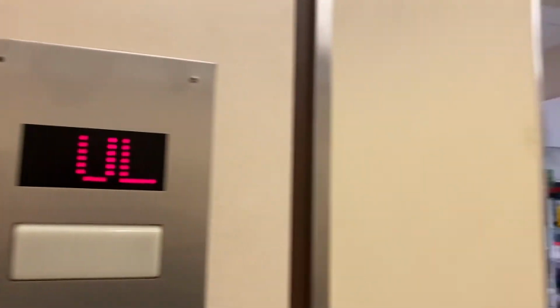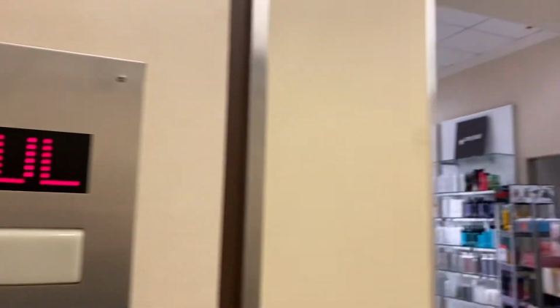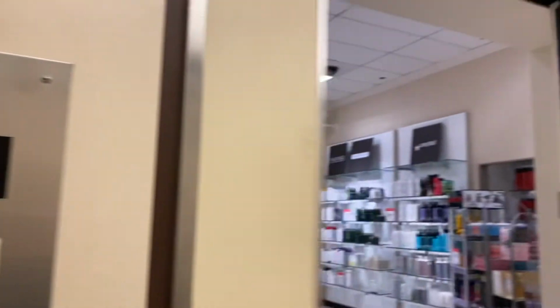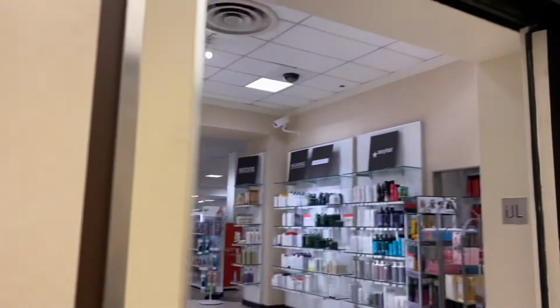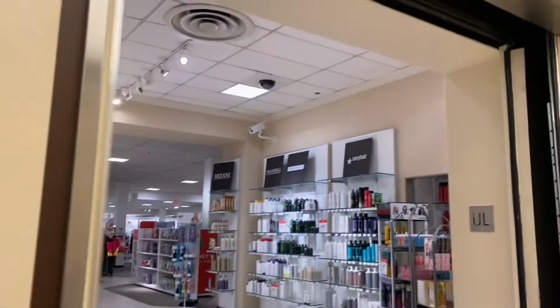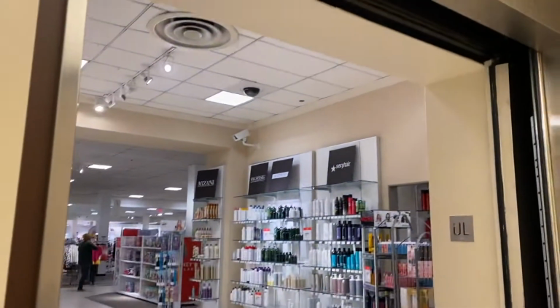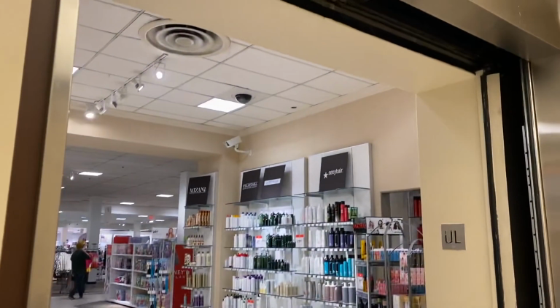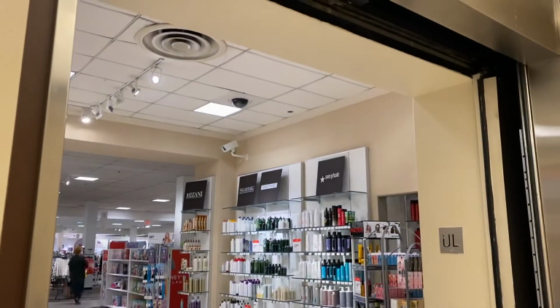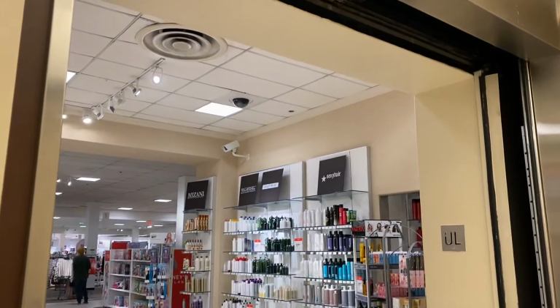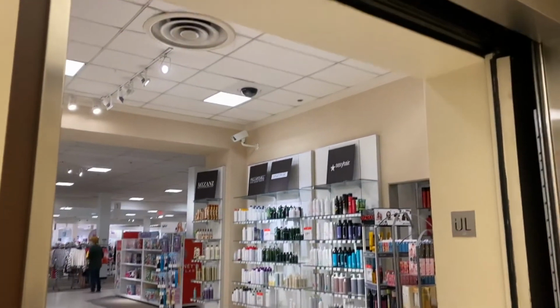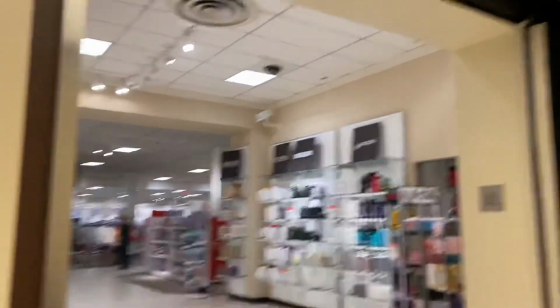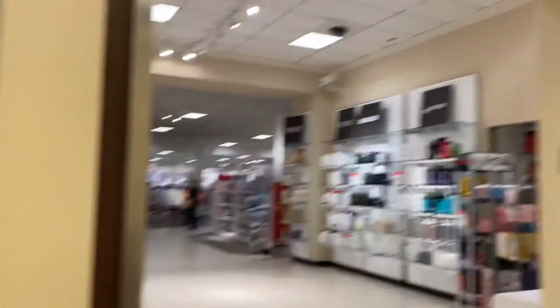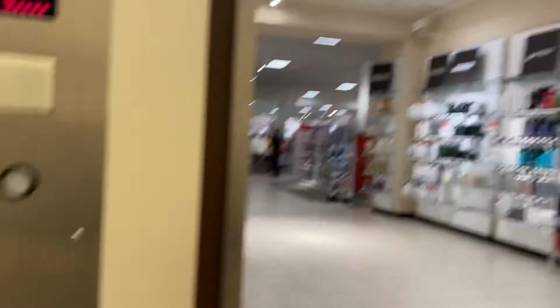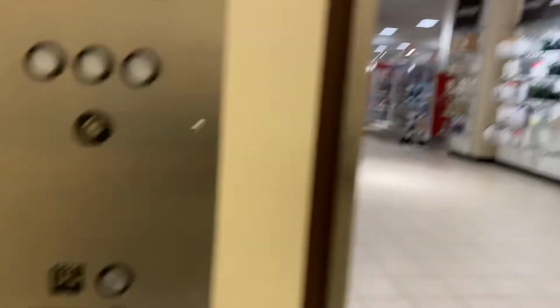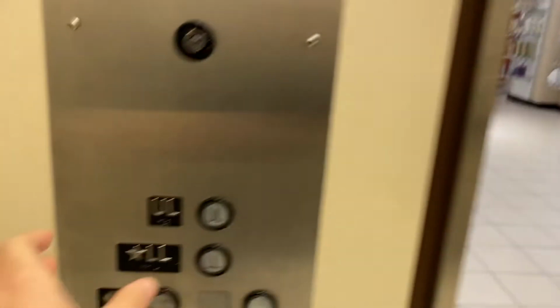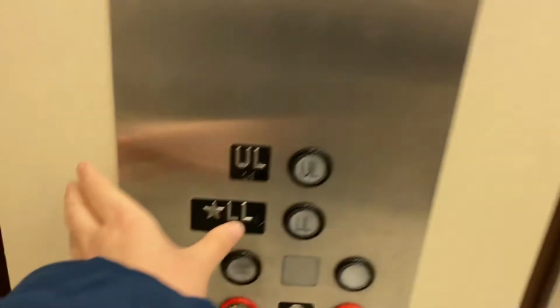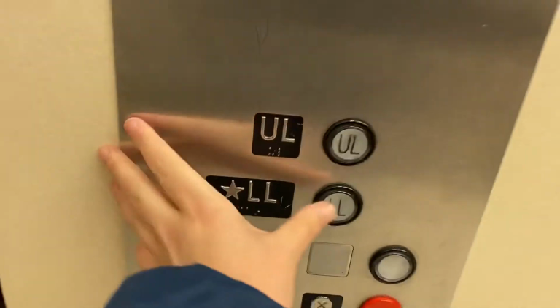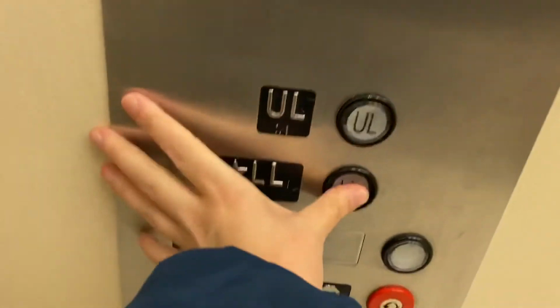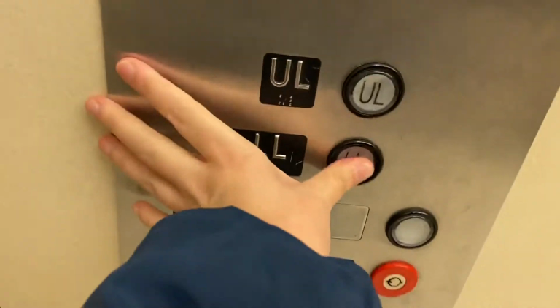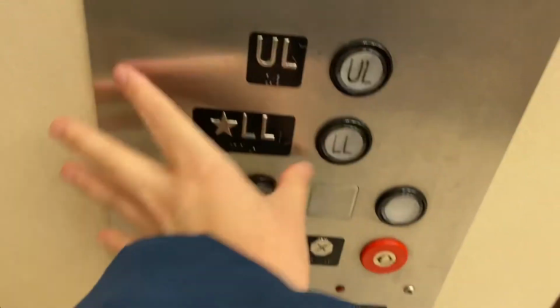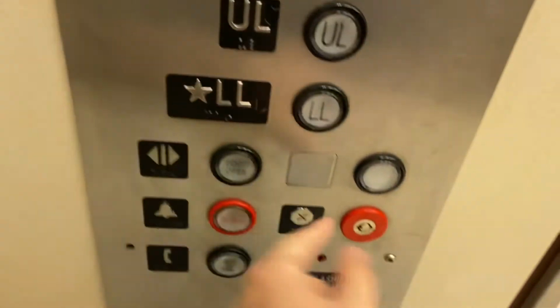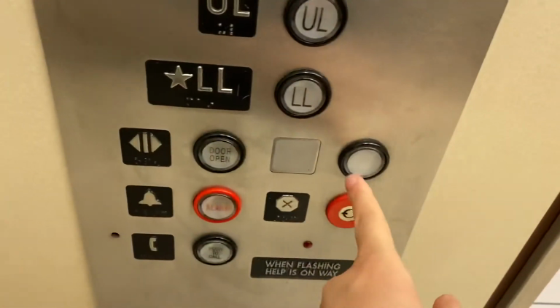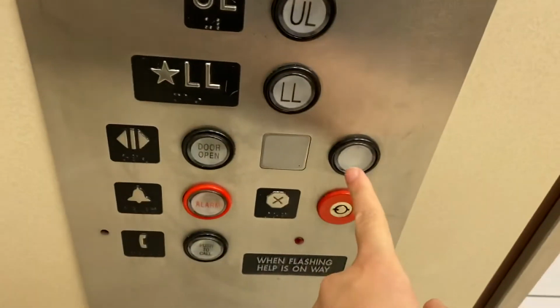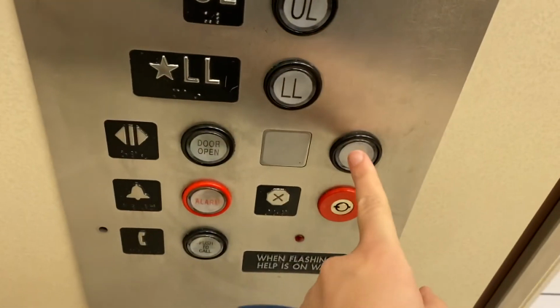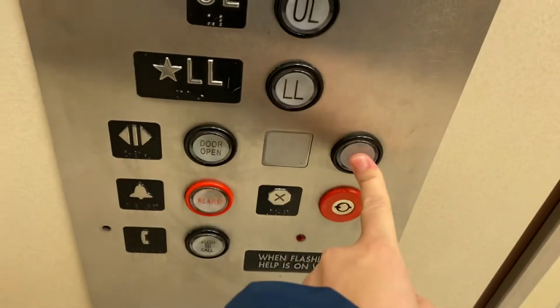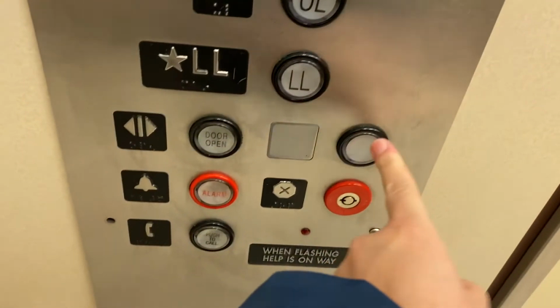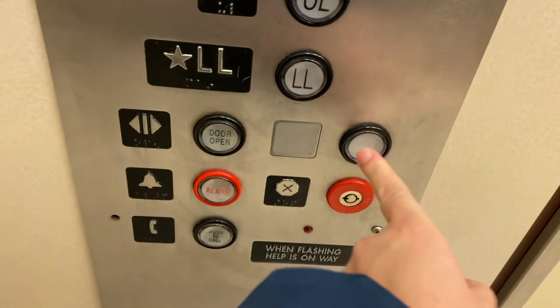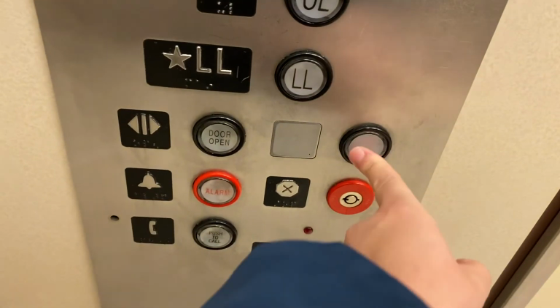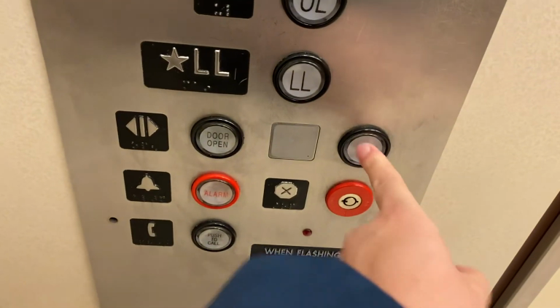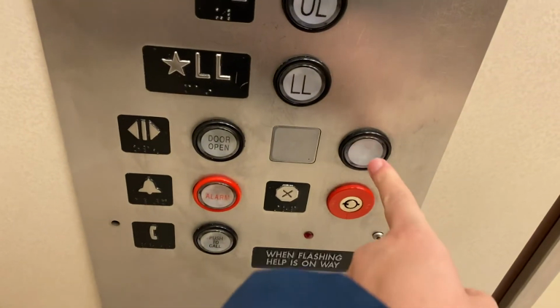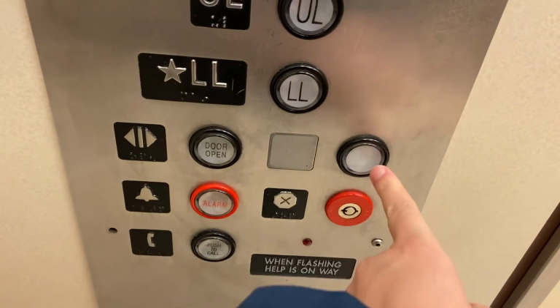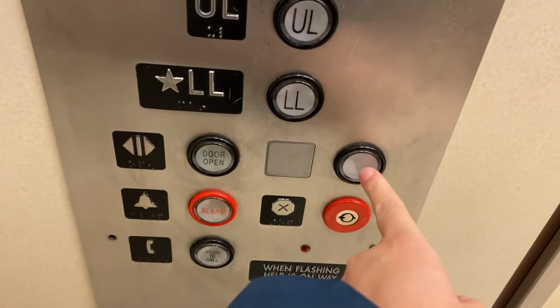Here we are with number two. Let's go back down and push the imaginary door close button.